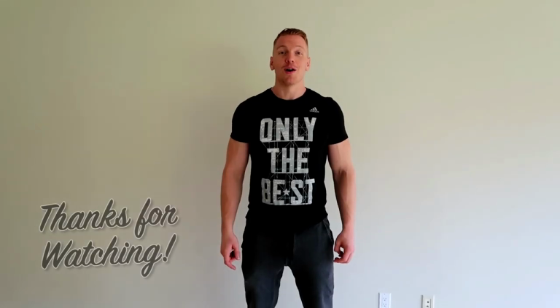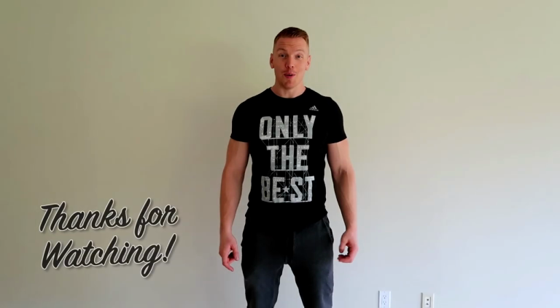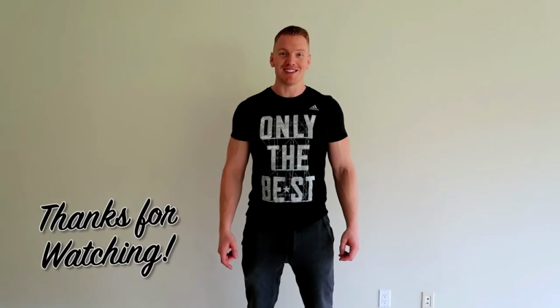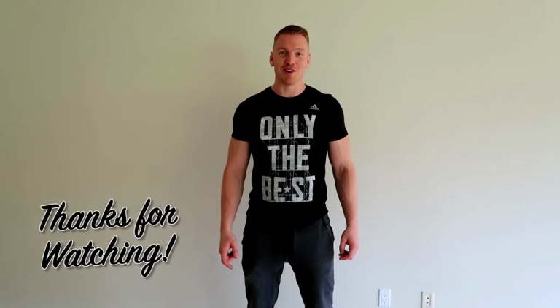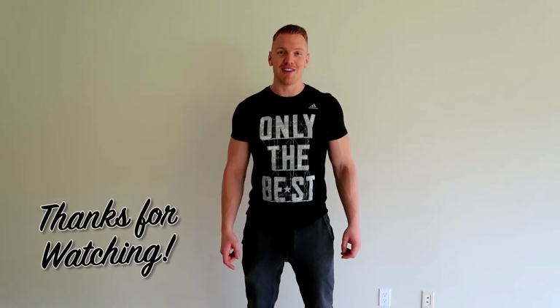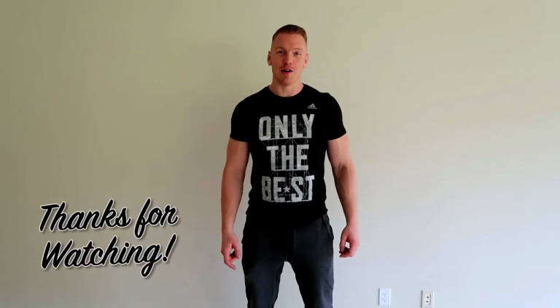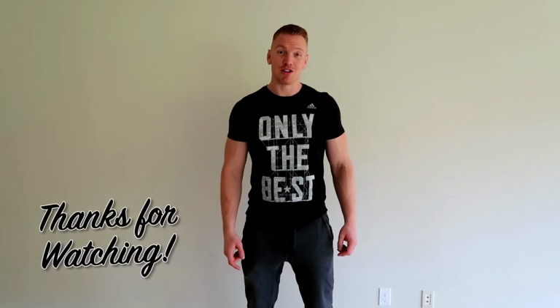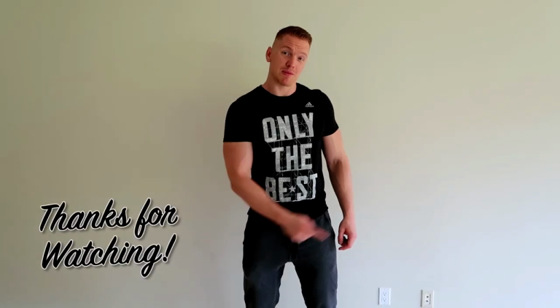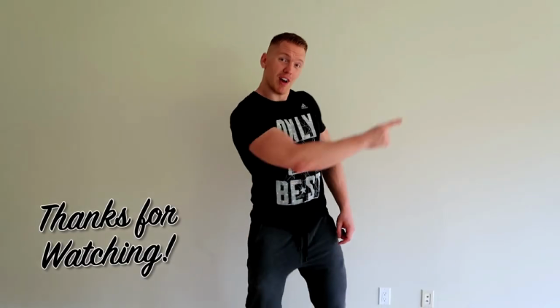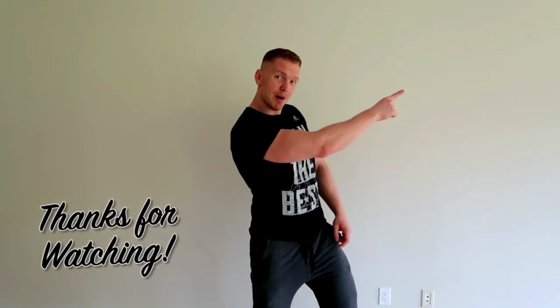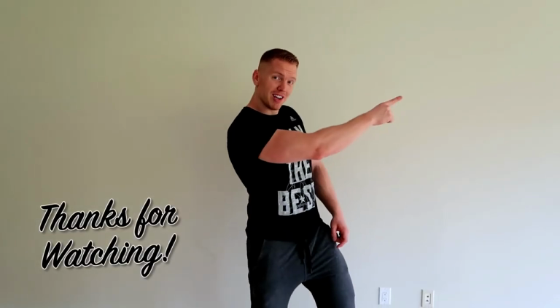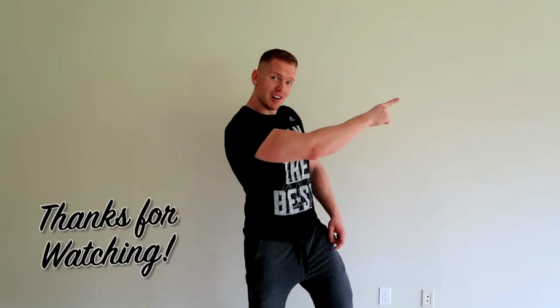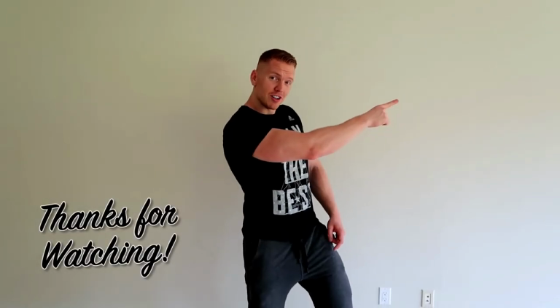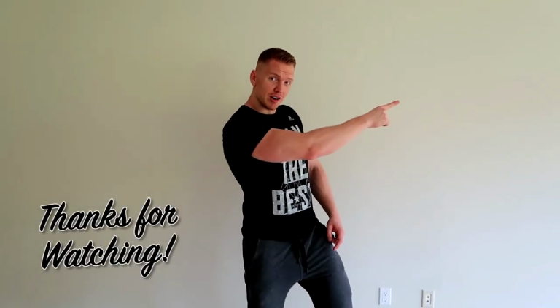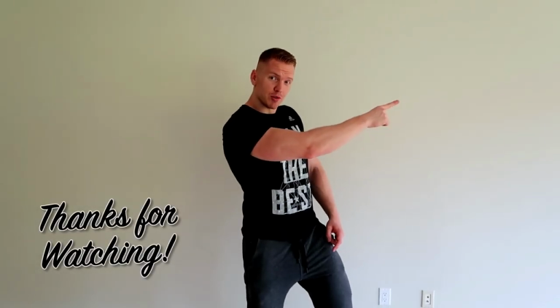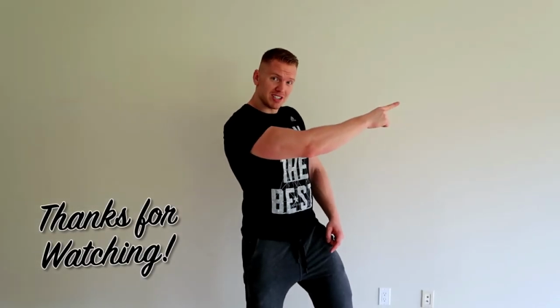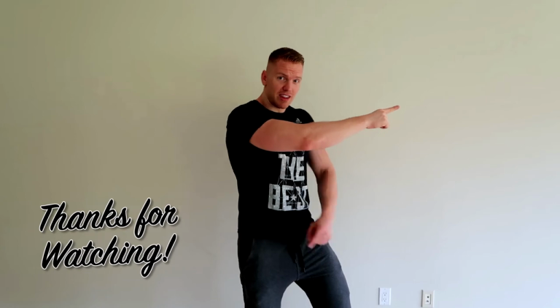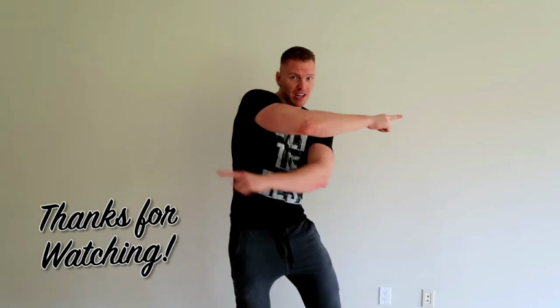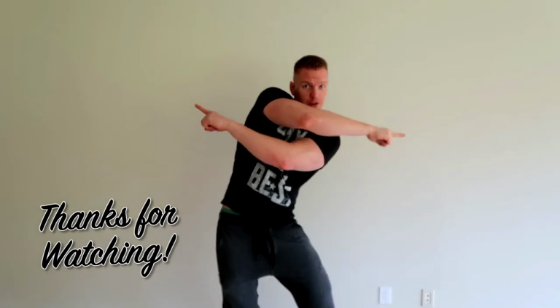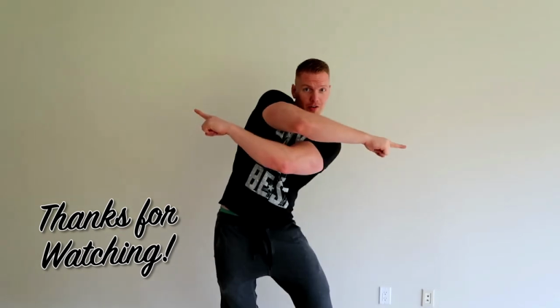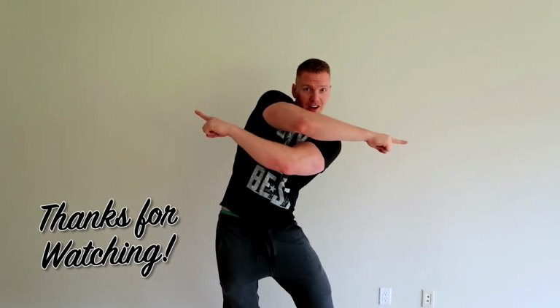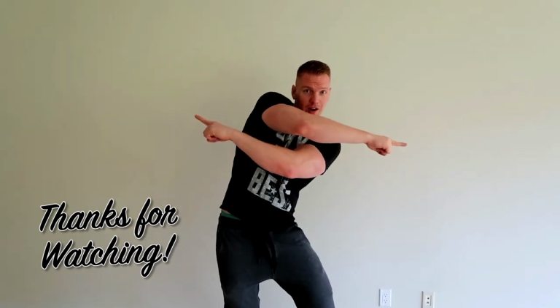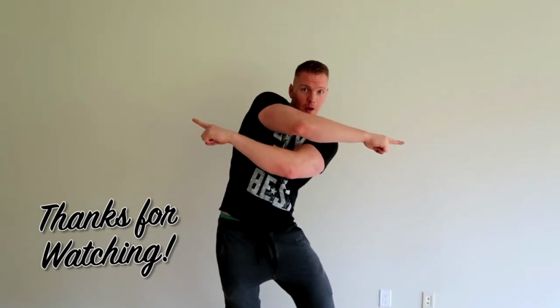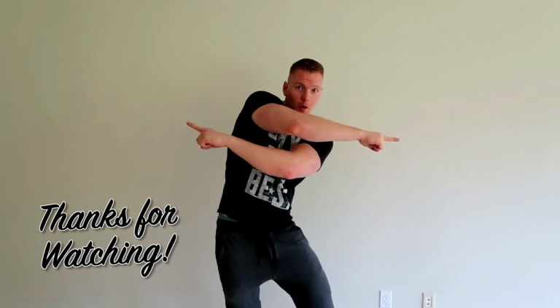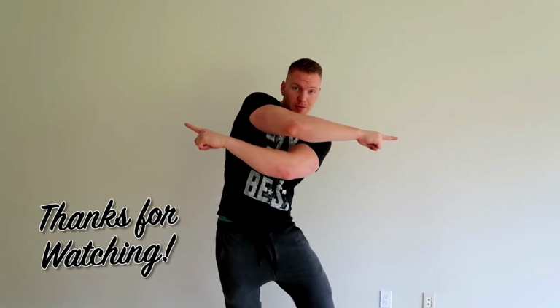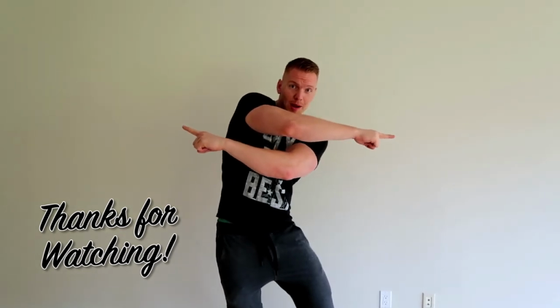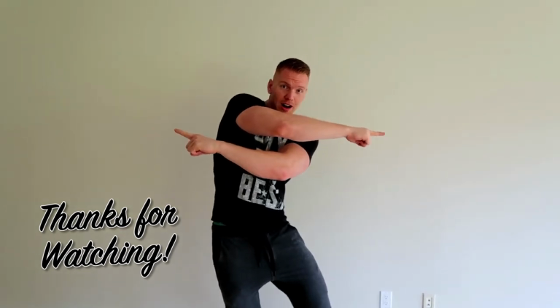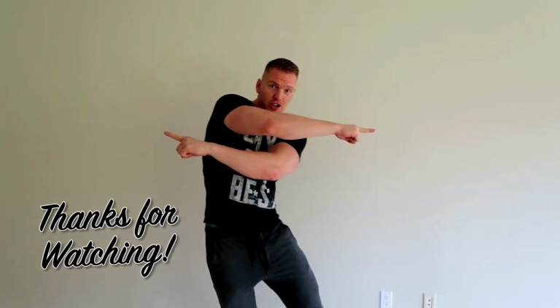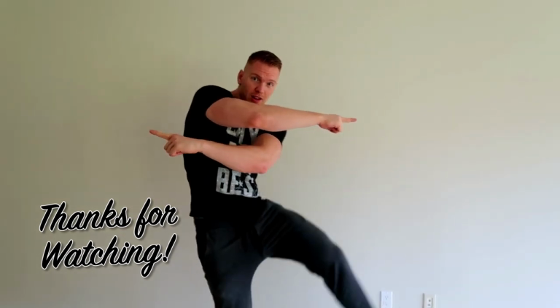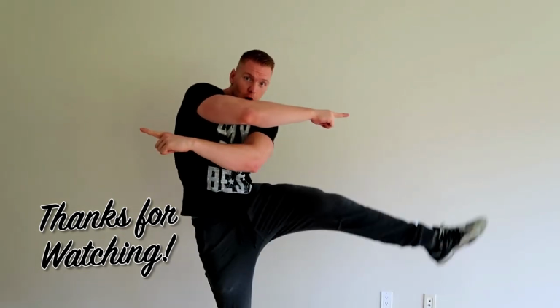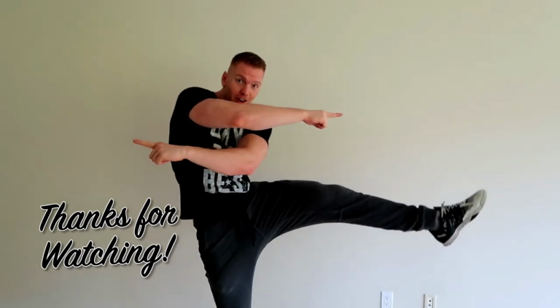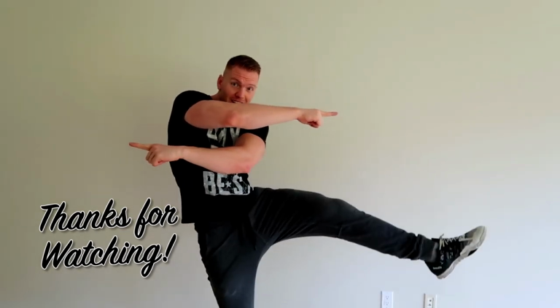Hope you guys enjoyed the video. Be sure to subscribe, check out our most recent videos, or subscribe to our other channel.